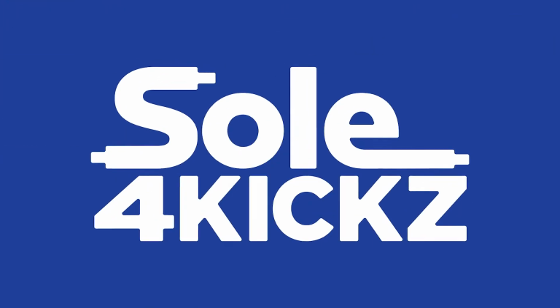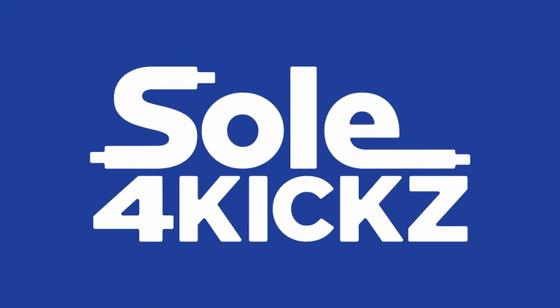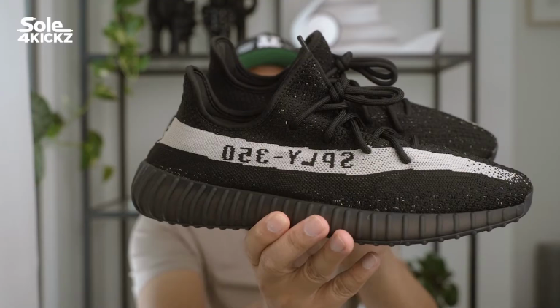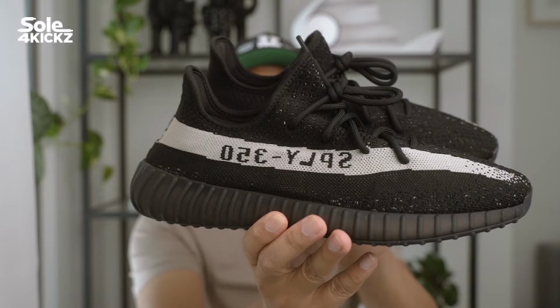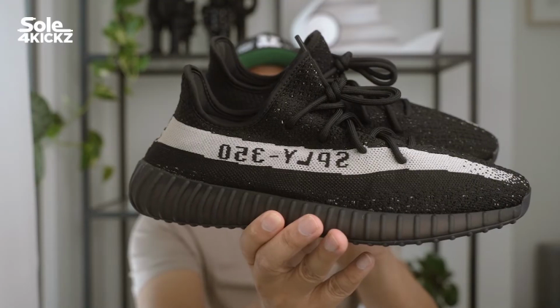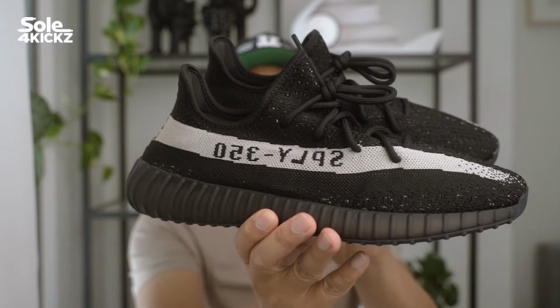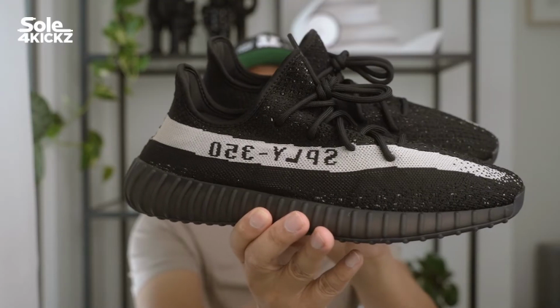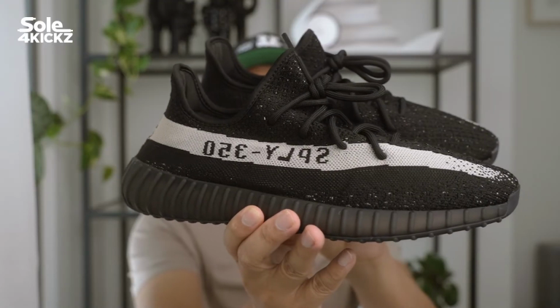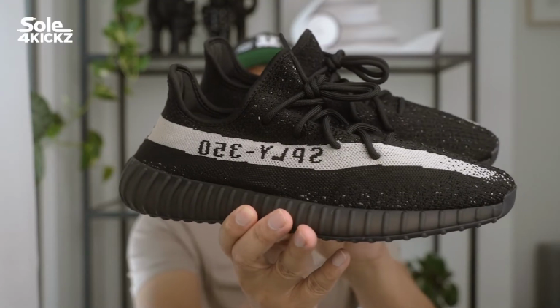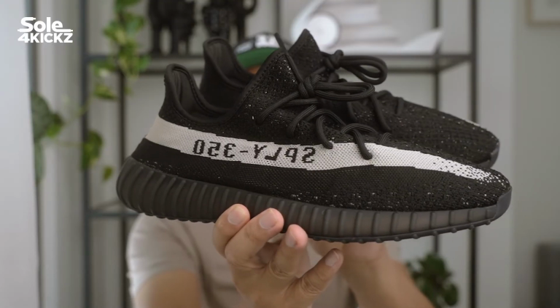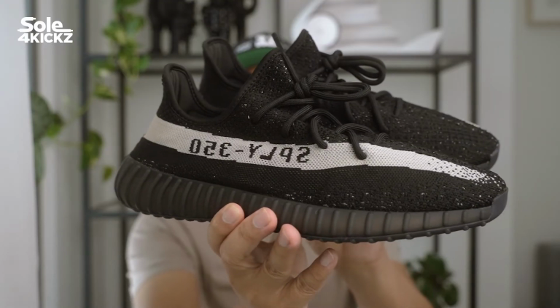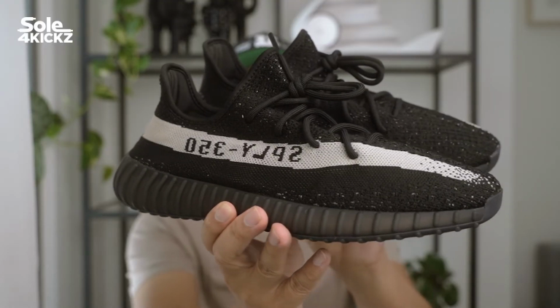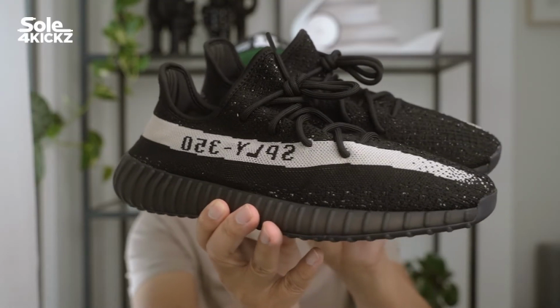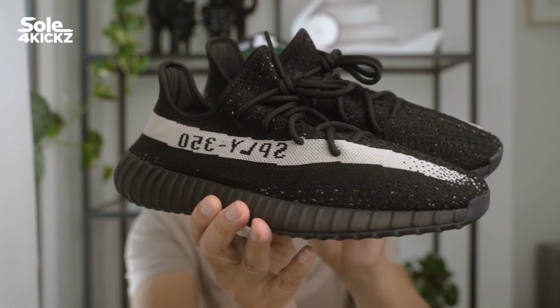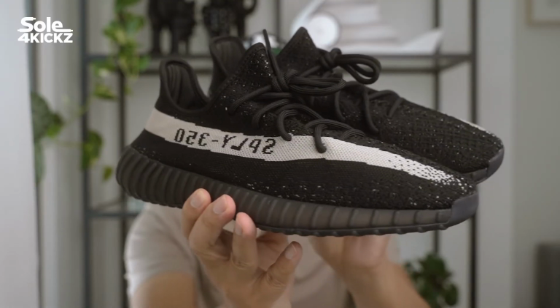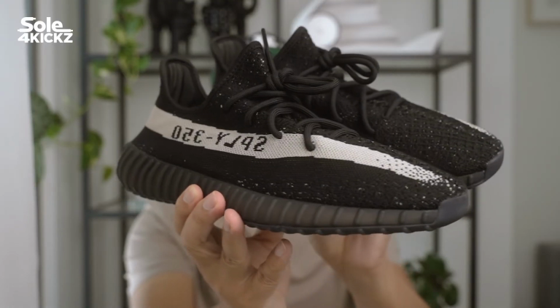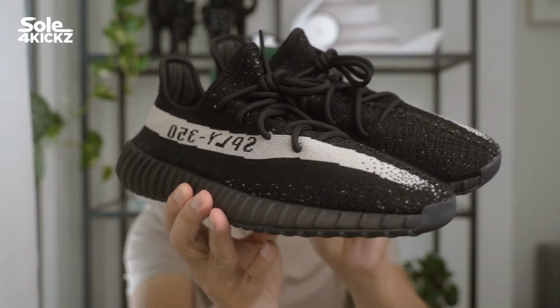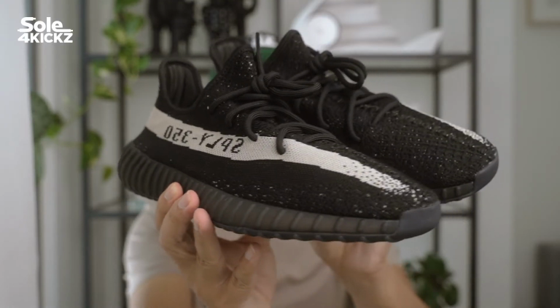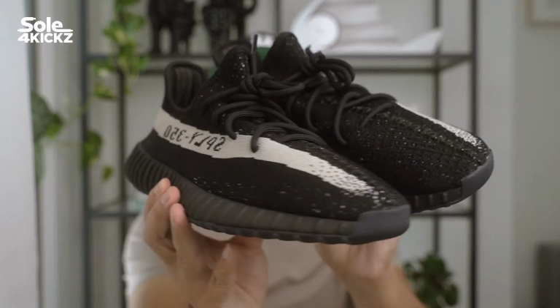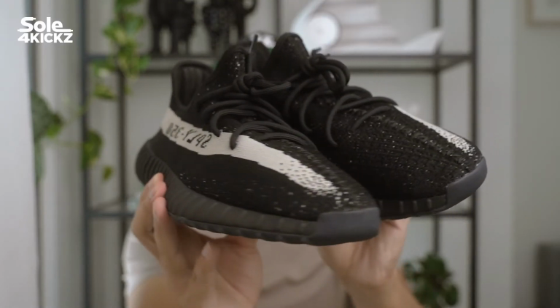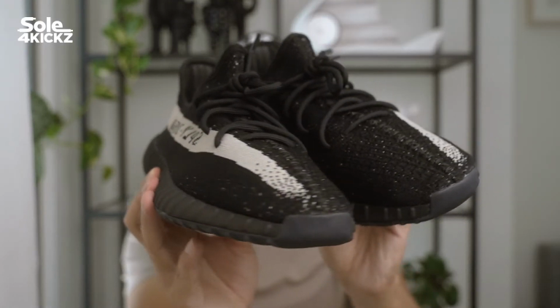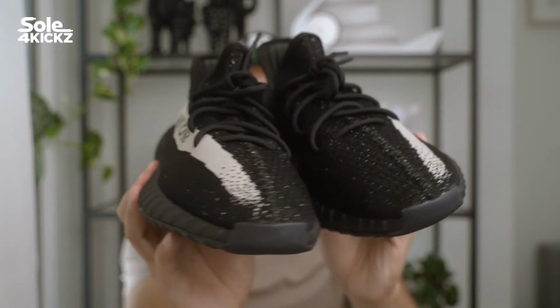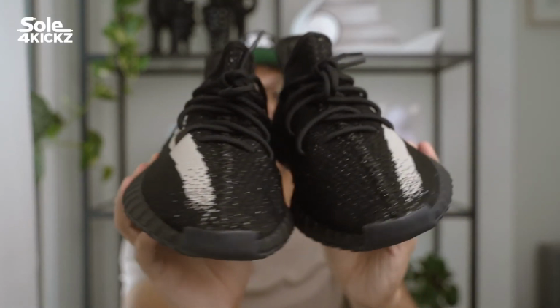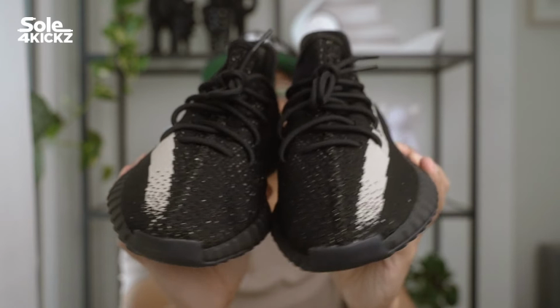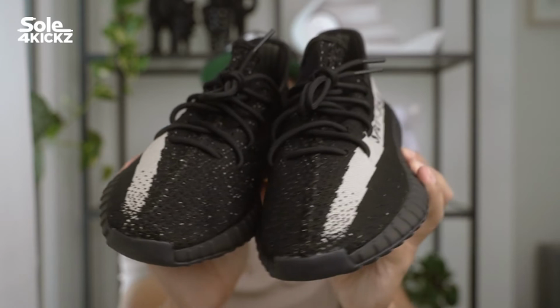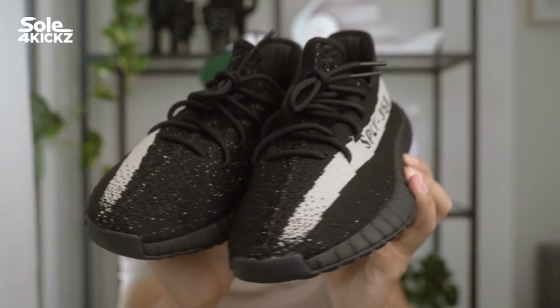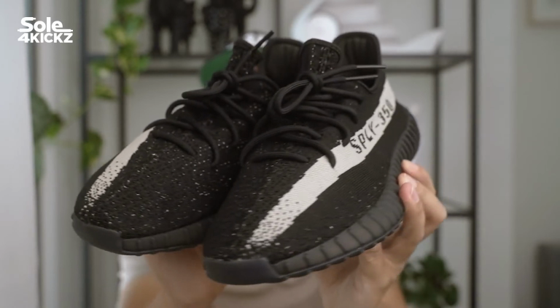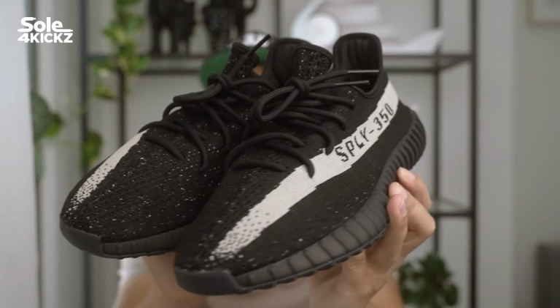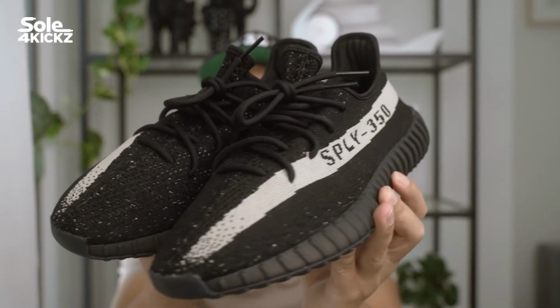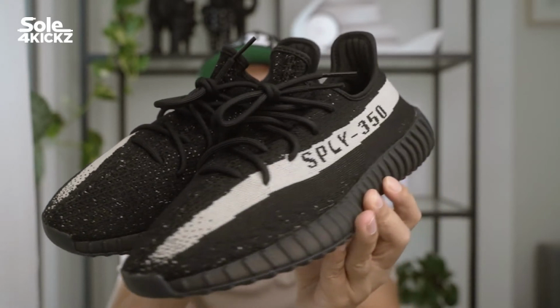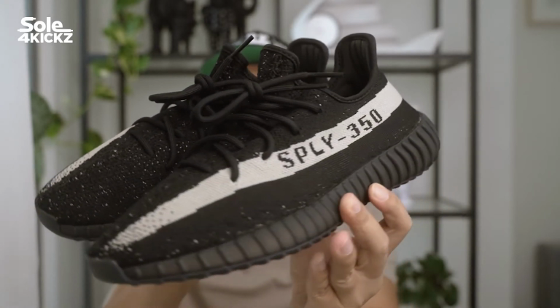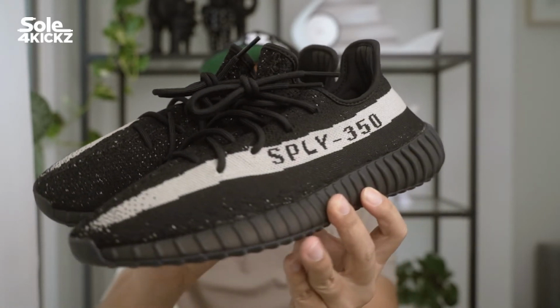Hey, what's up guys? I'm Derek. This channel is Soul4Kicks, where we discover streetwear, sneakers, and art collectibles.